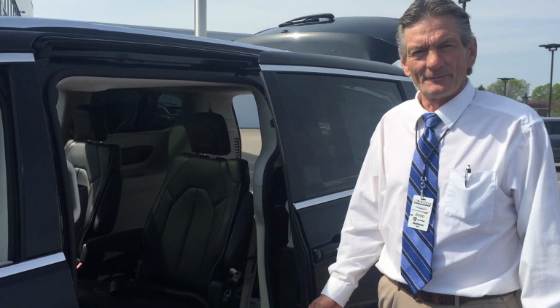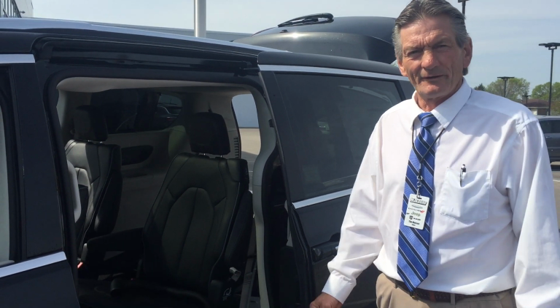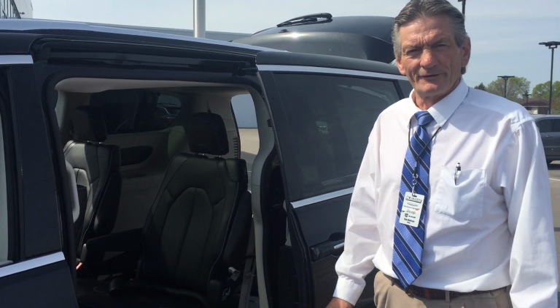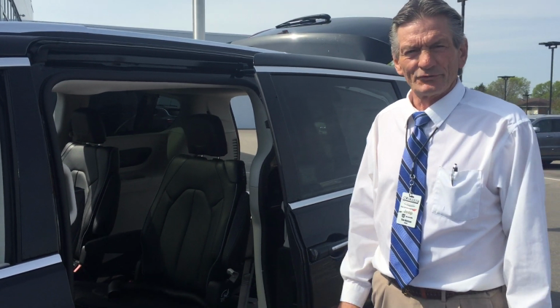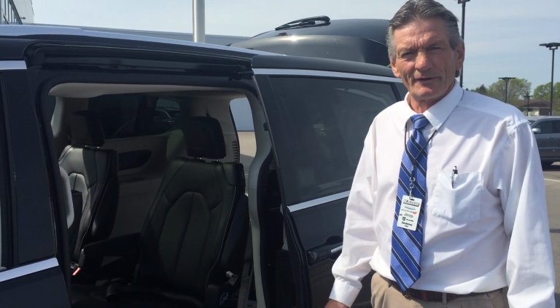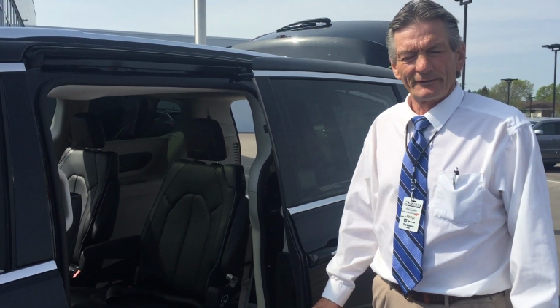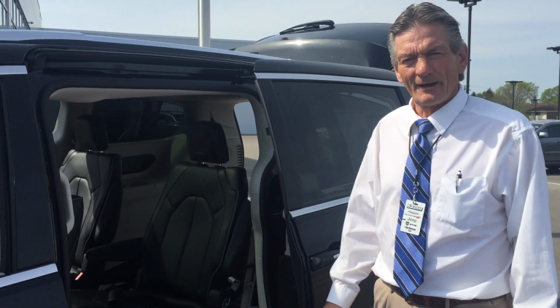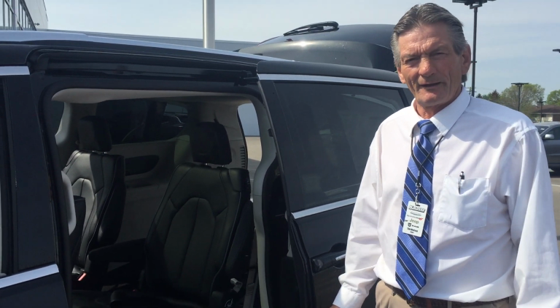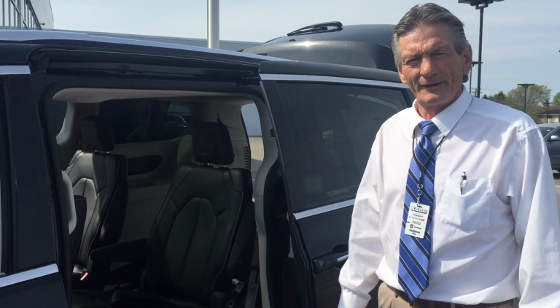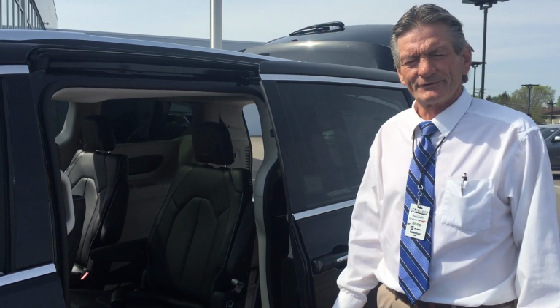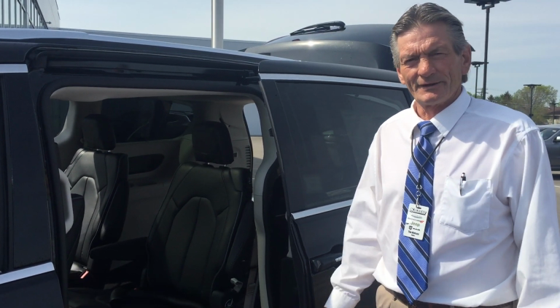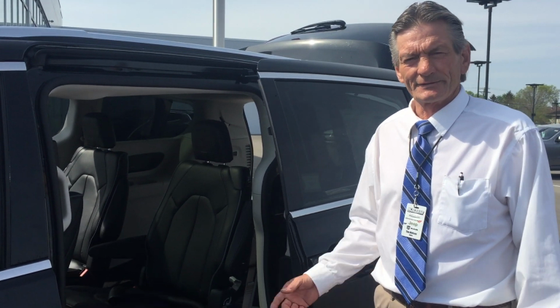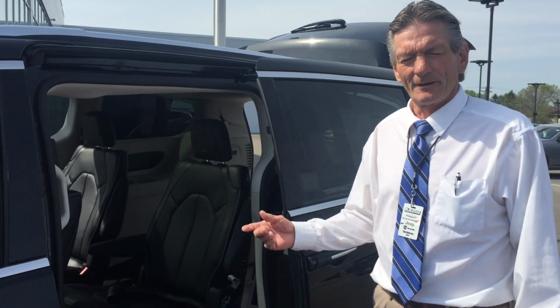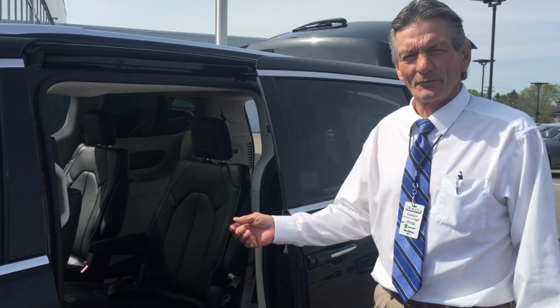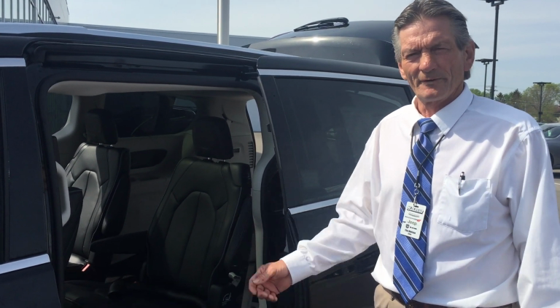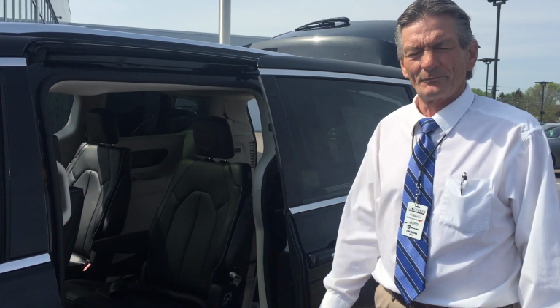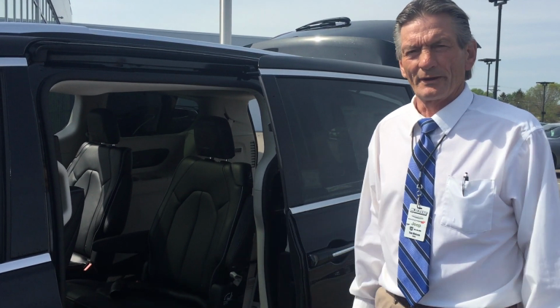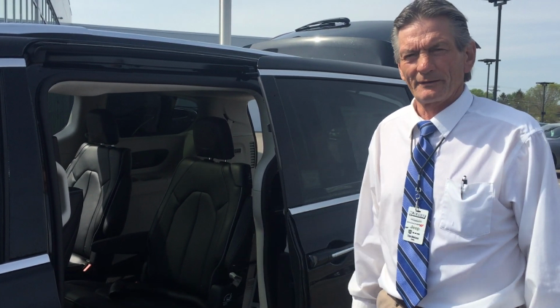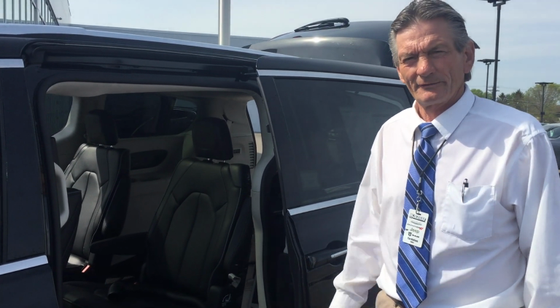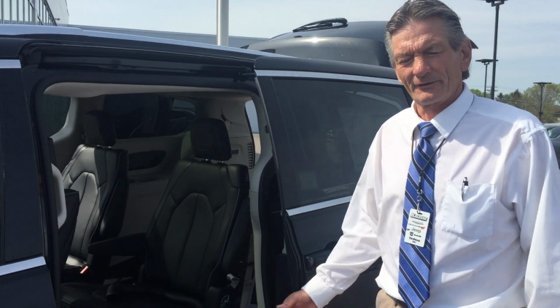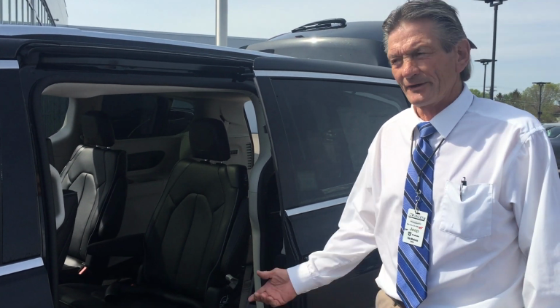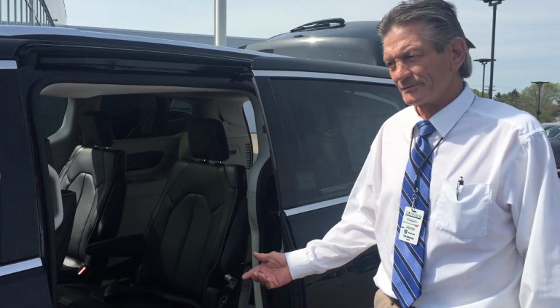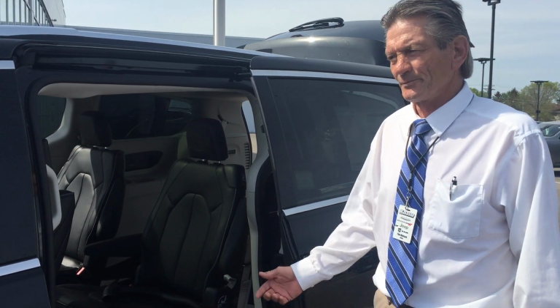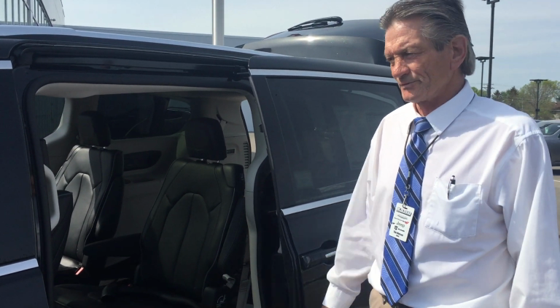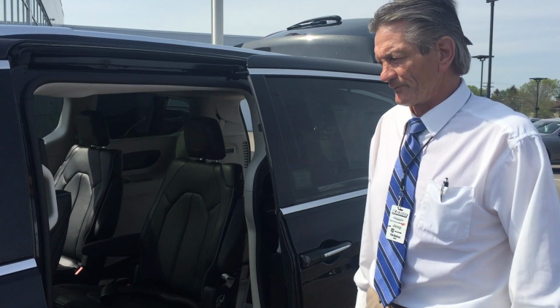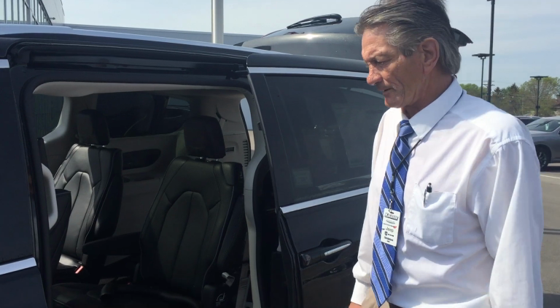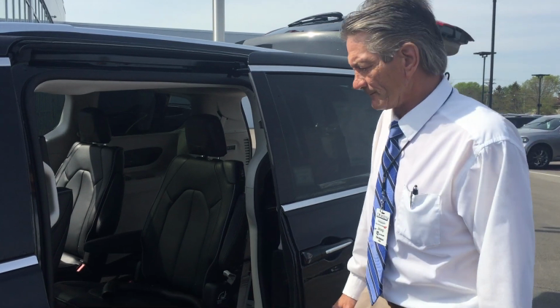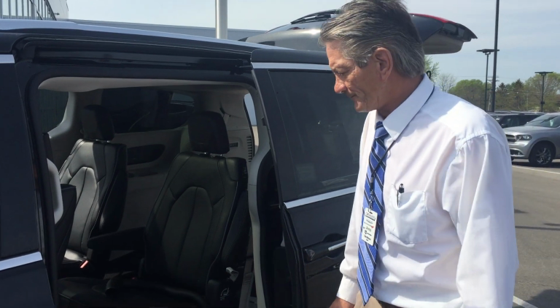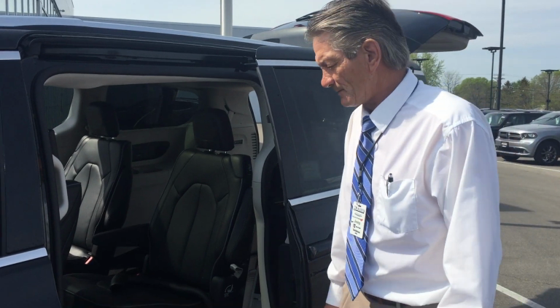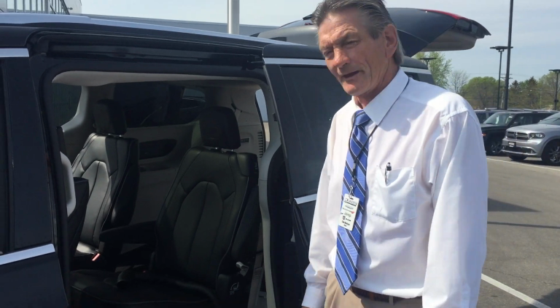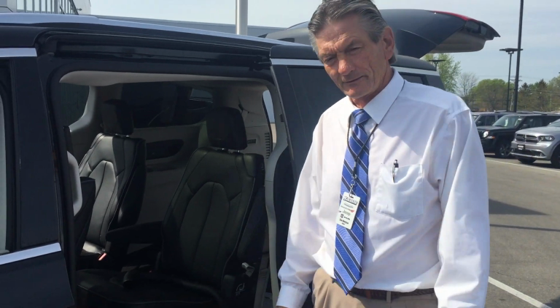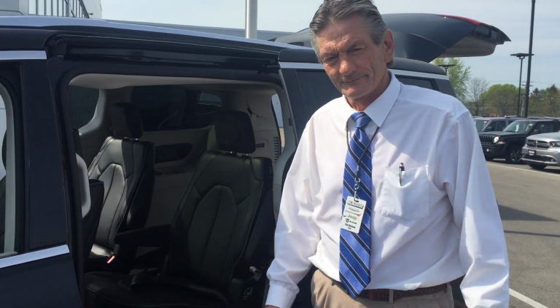There are many more things, but come out and enjoy the IIHS number one pick — the Chrysler Pacifica. Thank you.